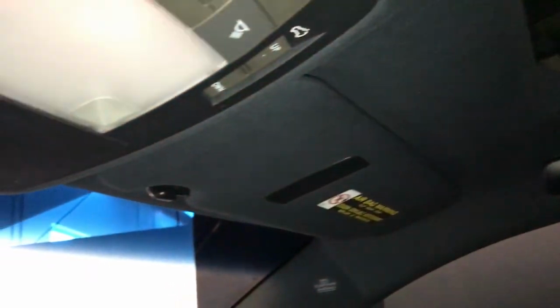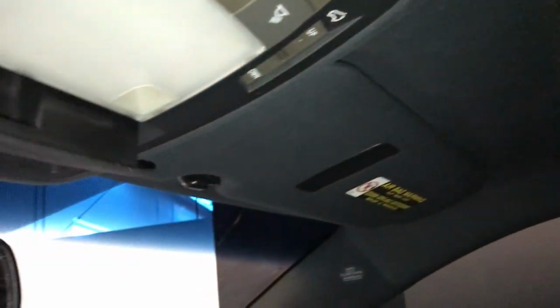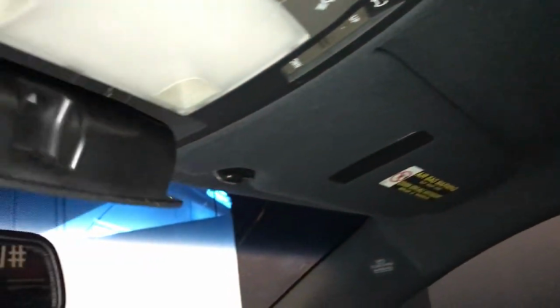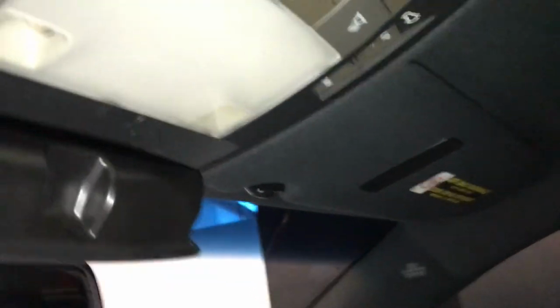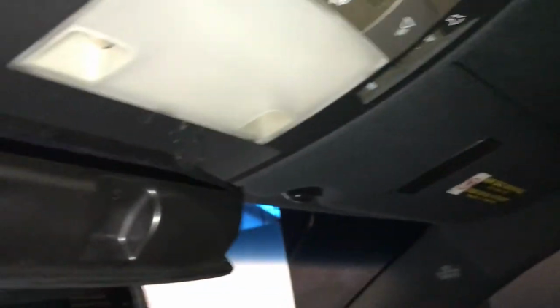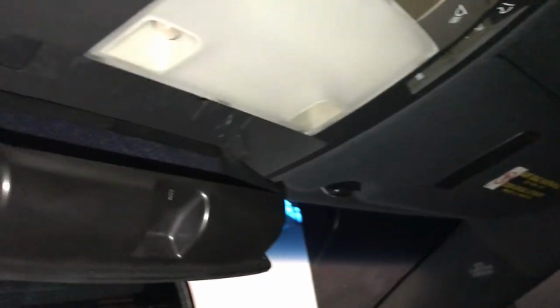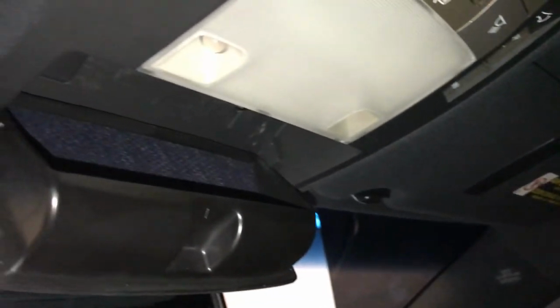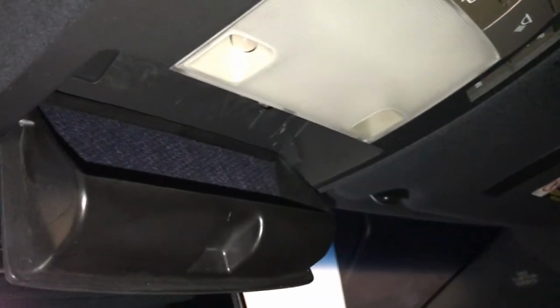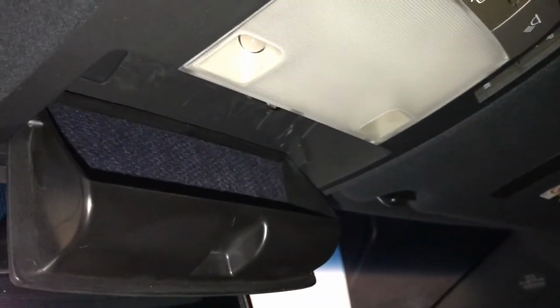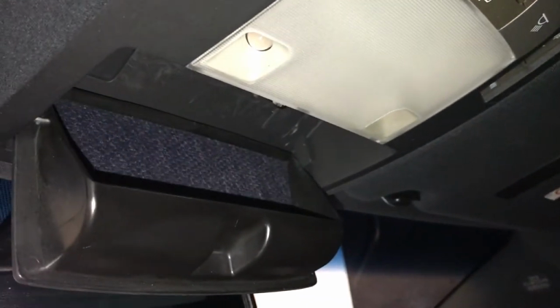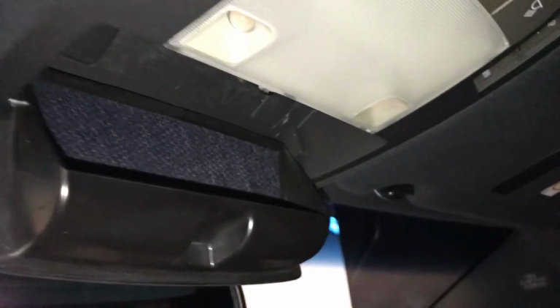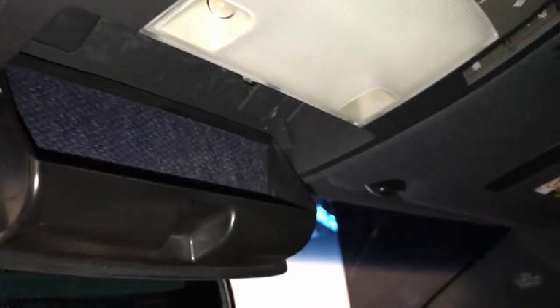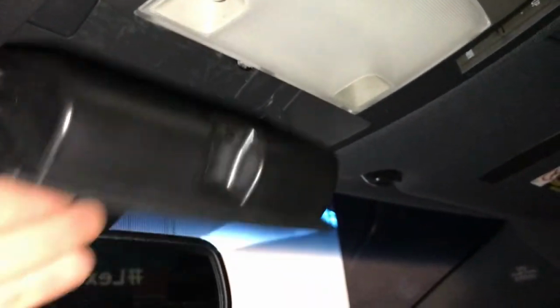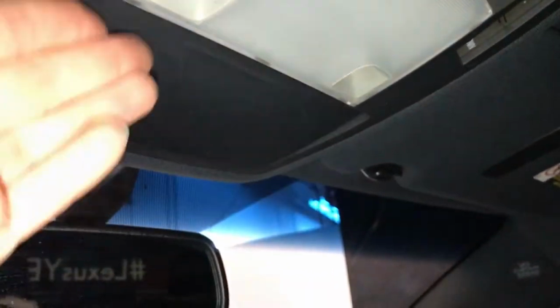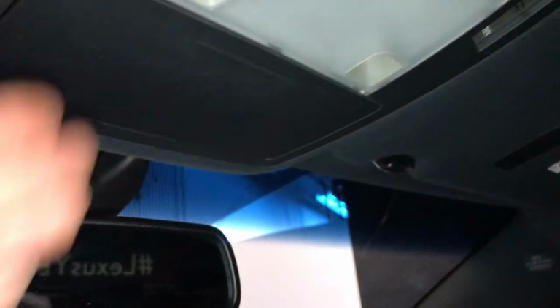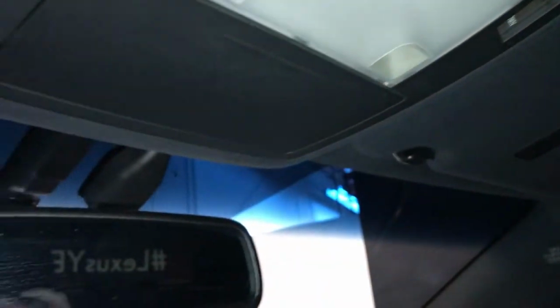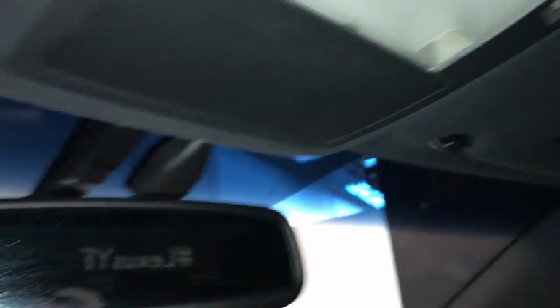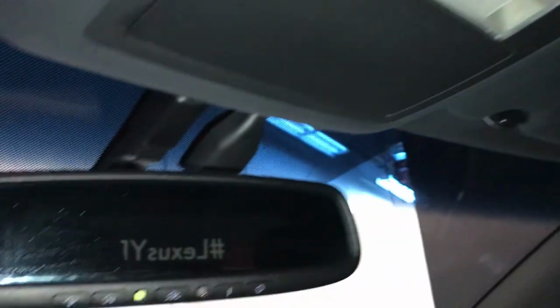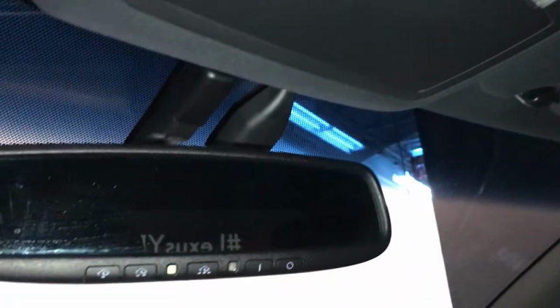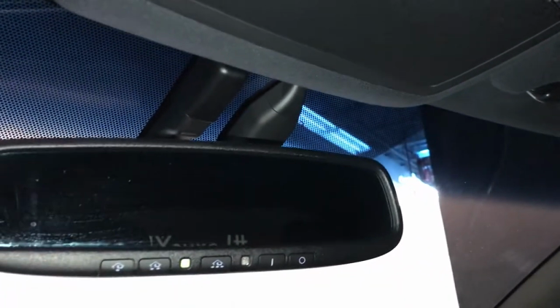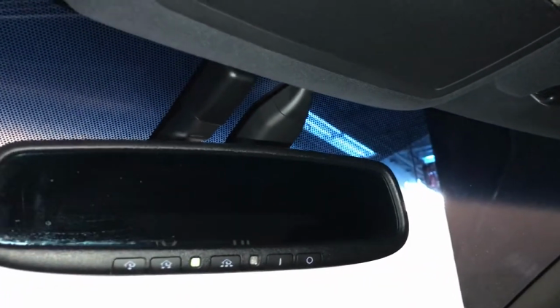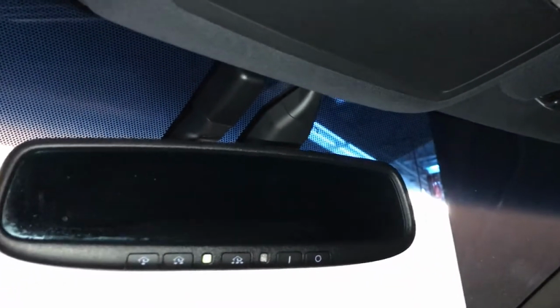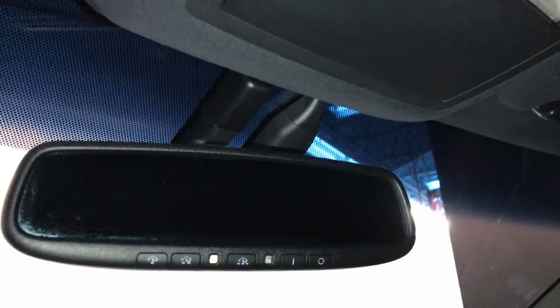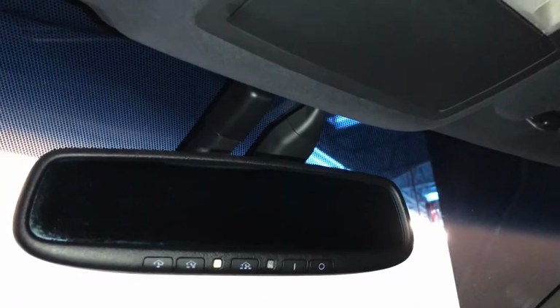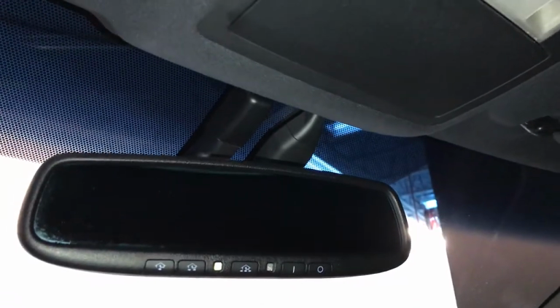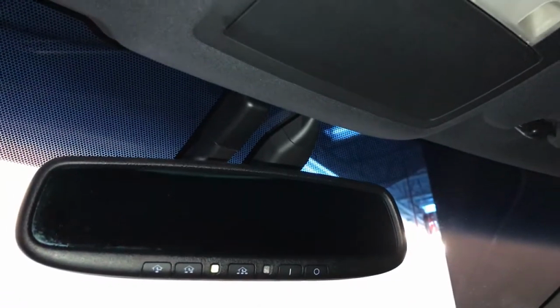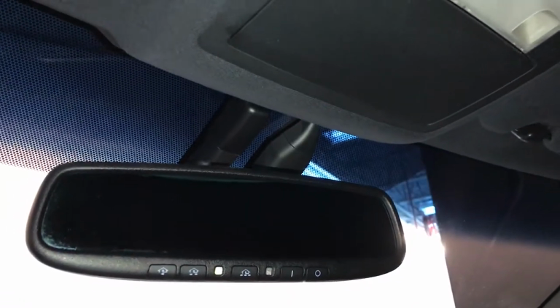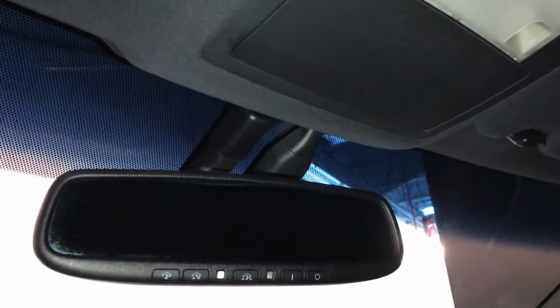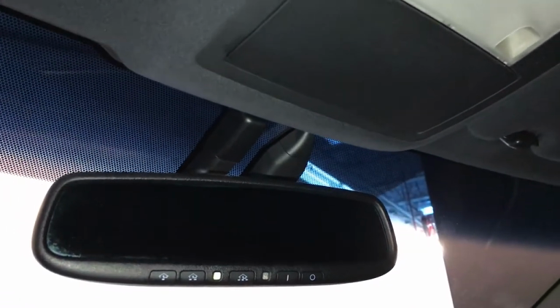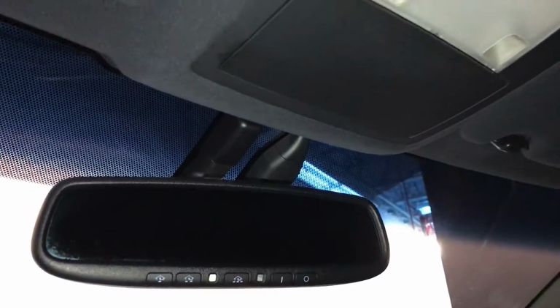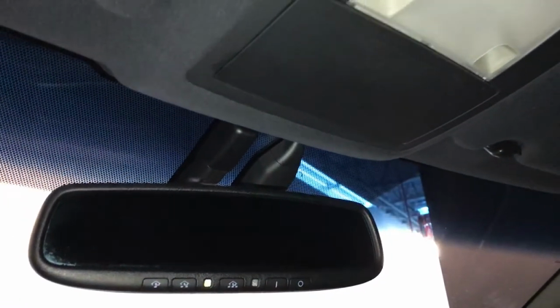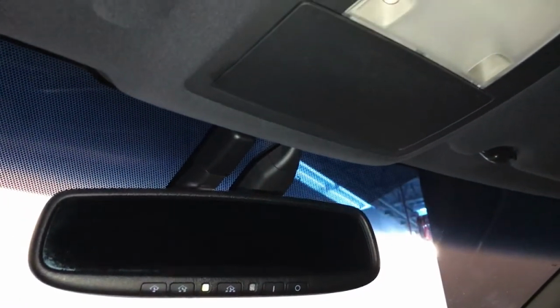Overhead sunglass holder. Auto-dimming rear-view mirror with three integrated garage door openers.